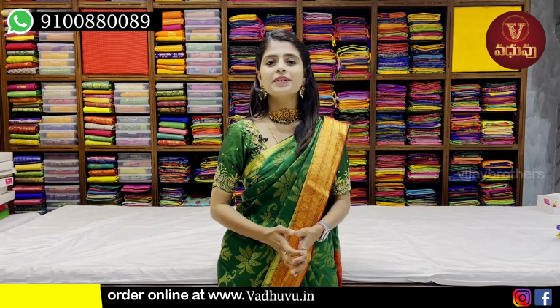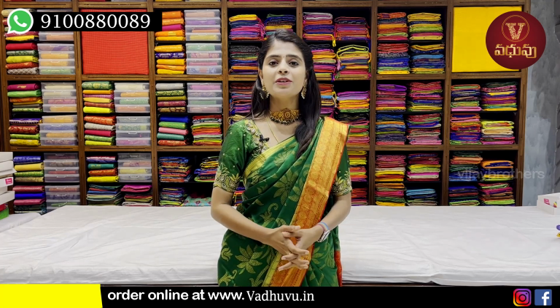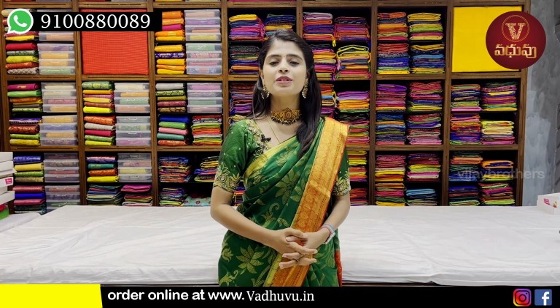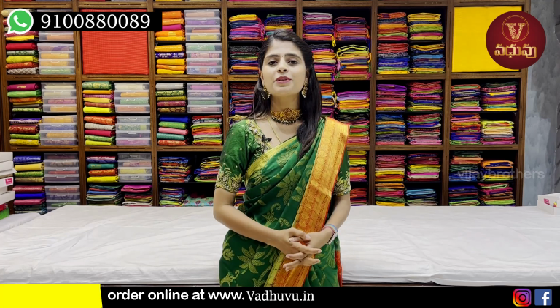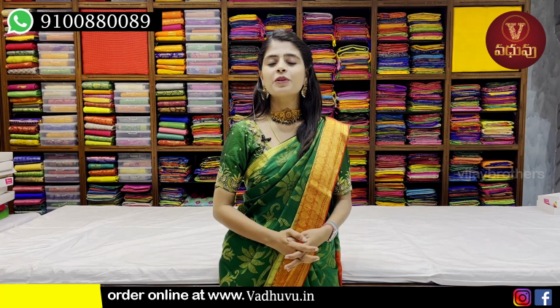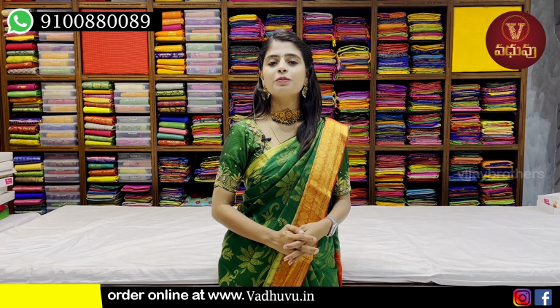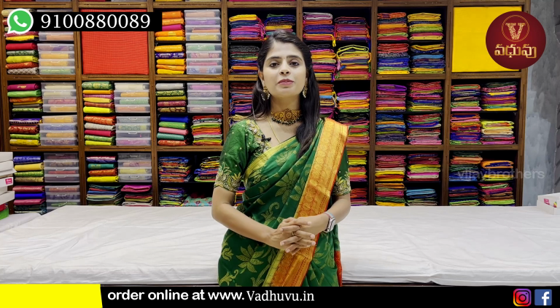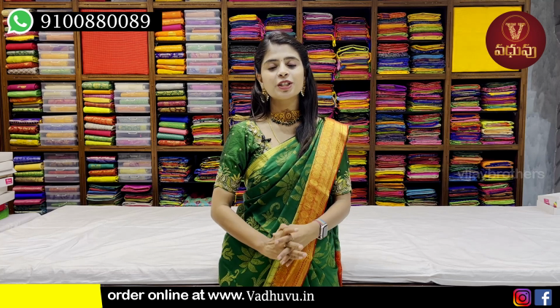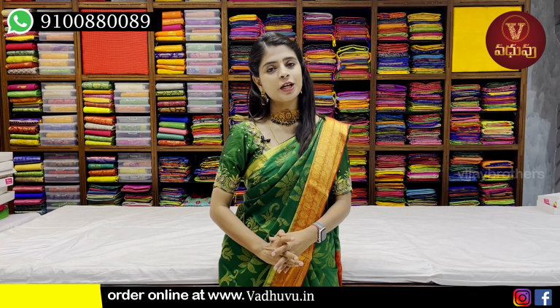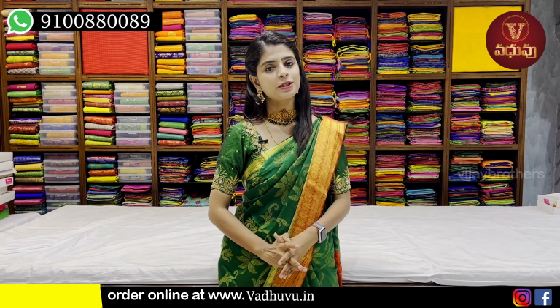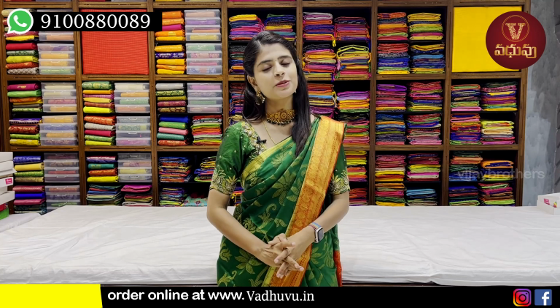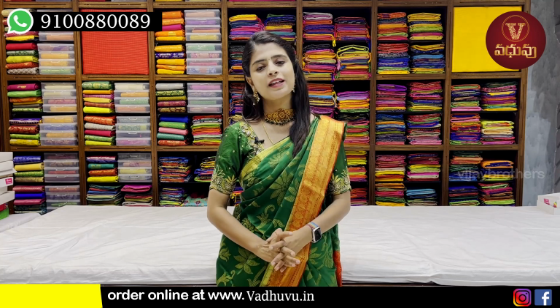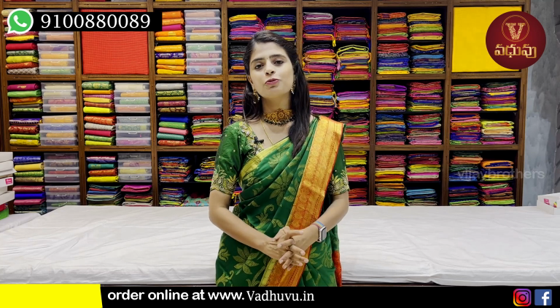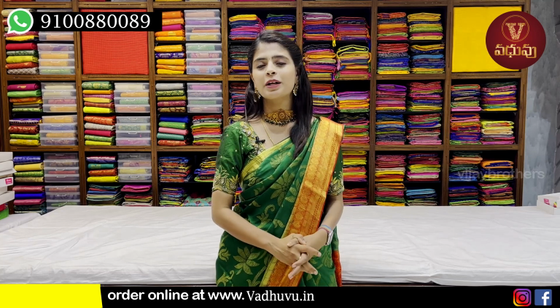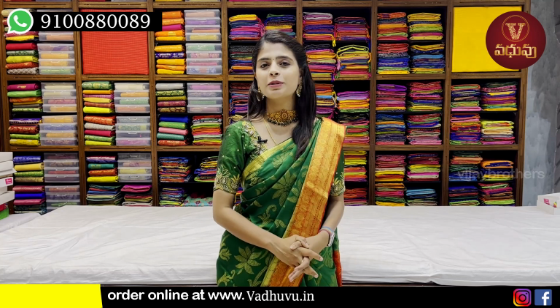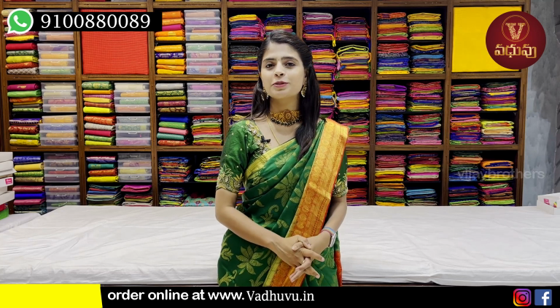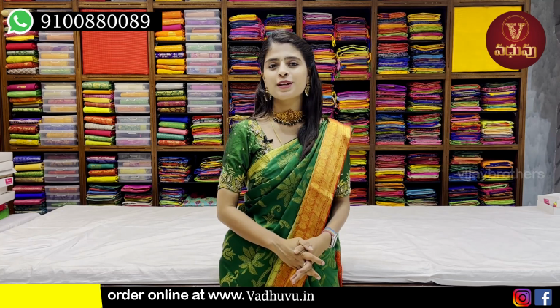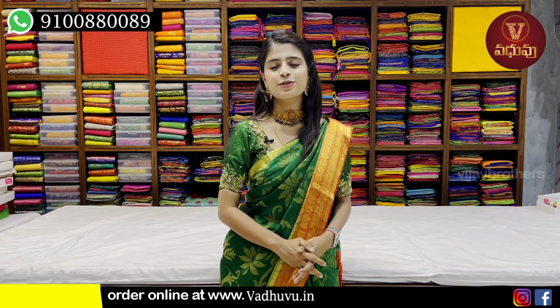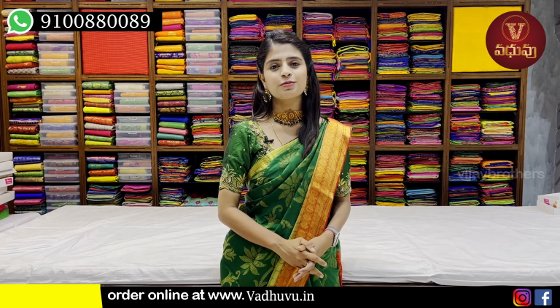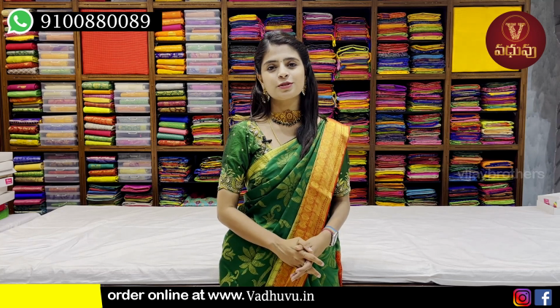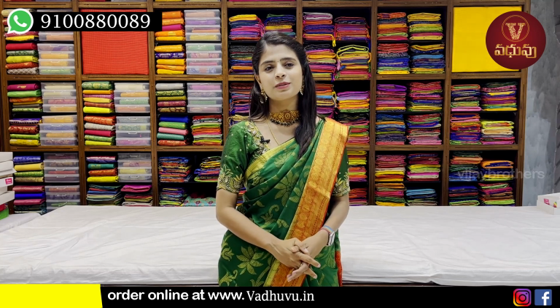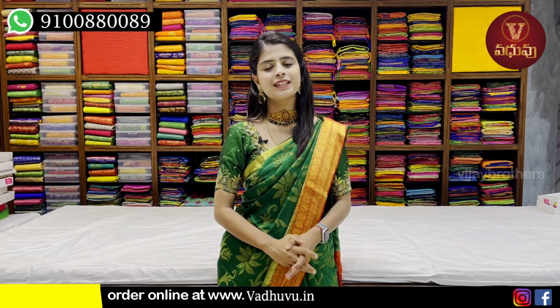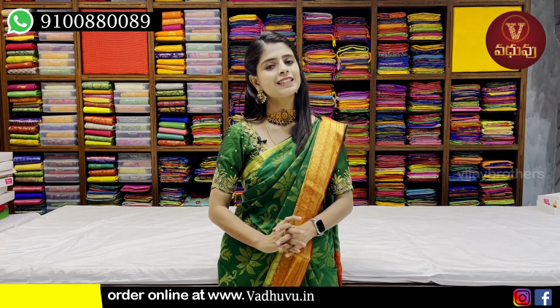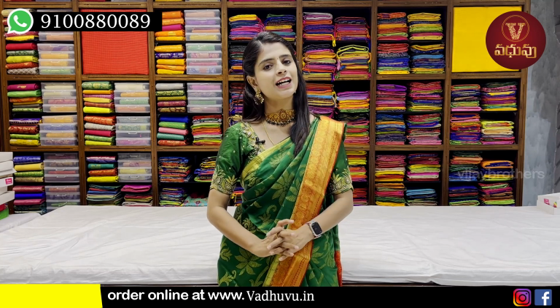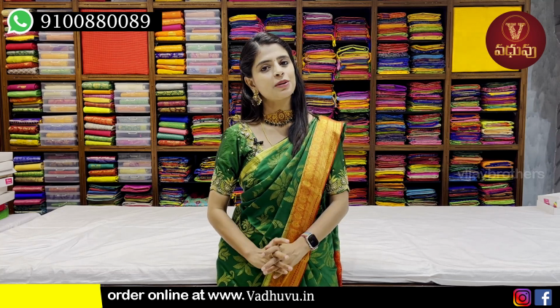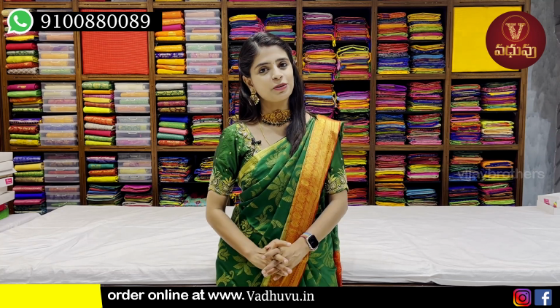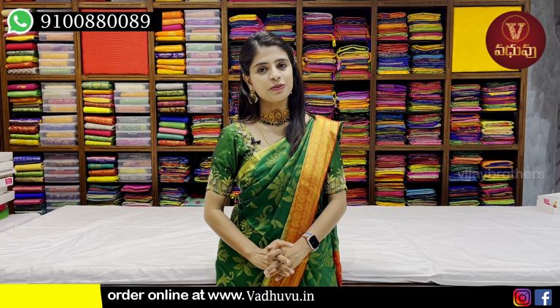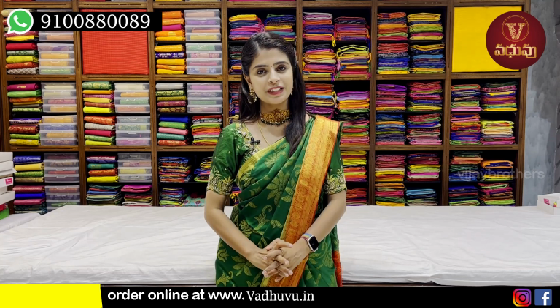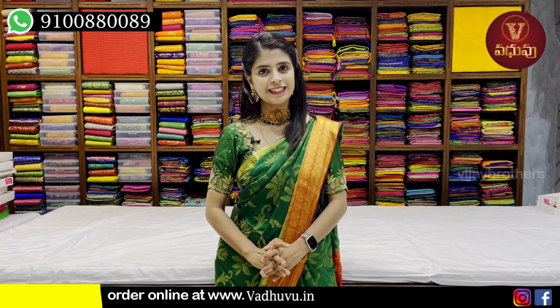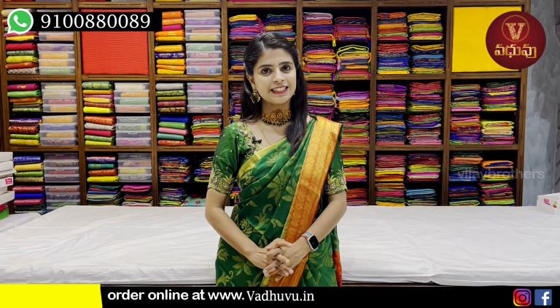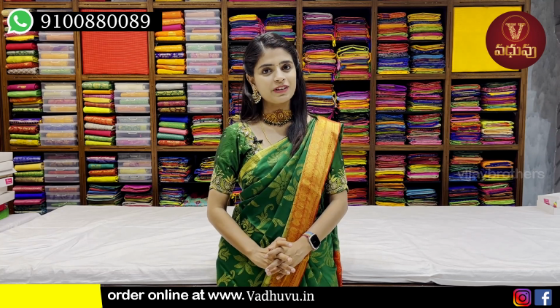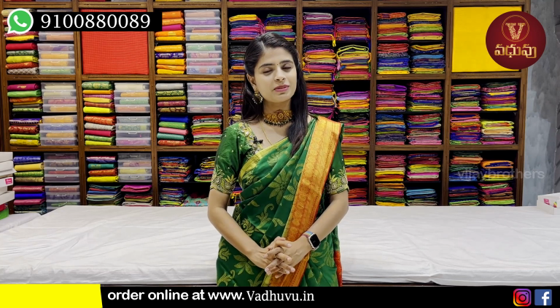So, in this episode, we have a very beautiful collection of Sairis Studio.